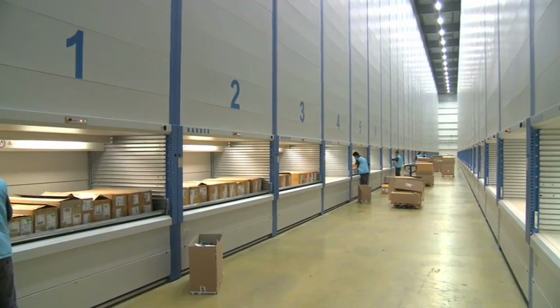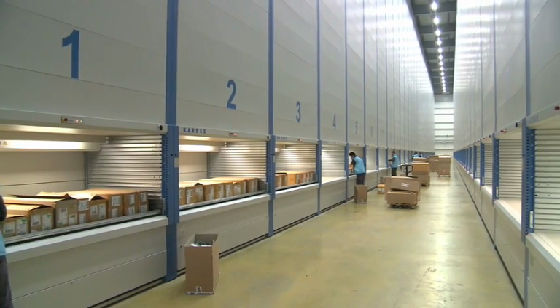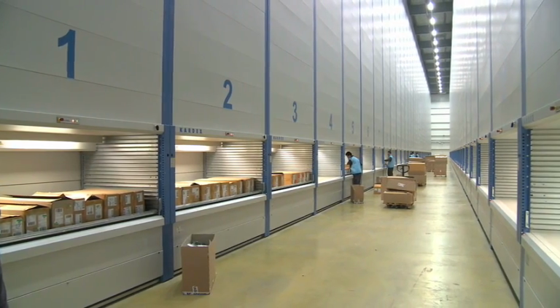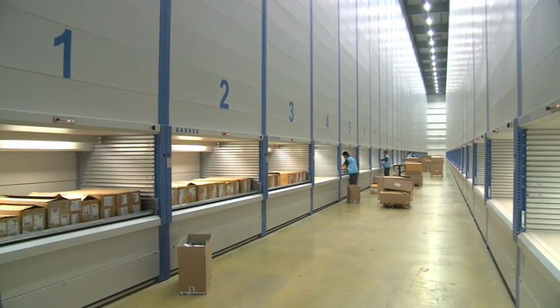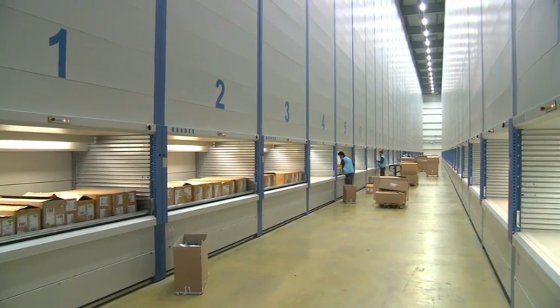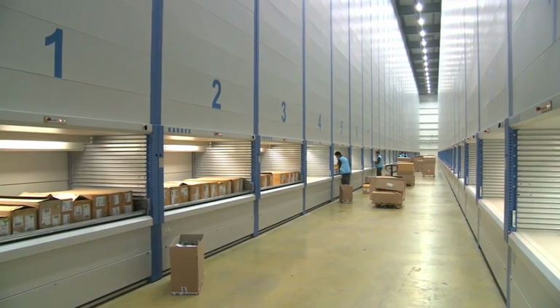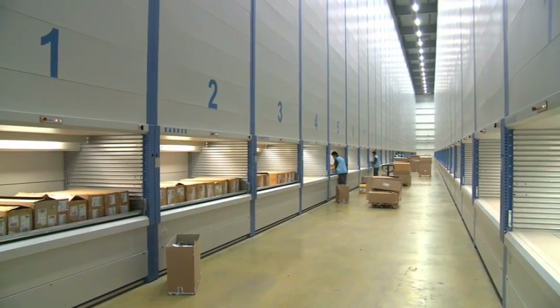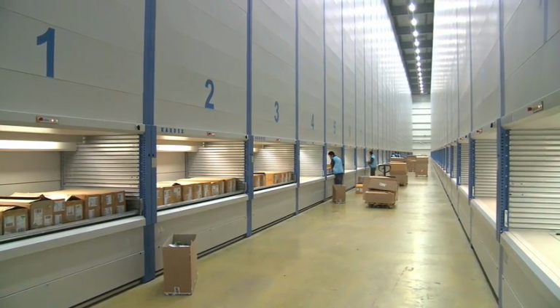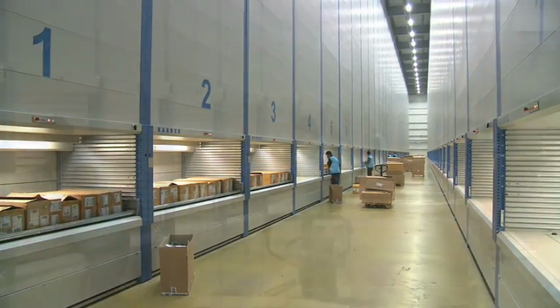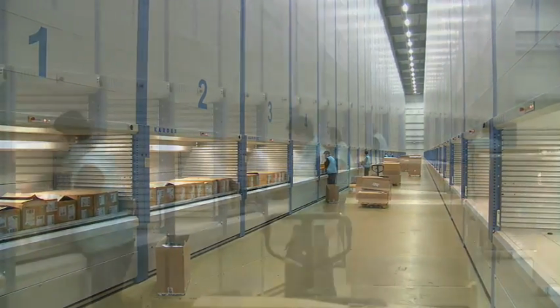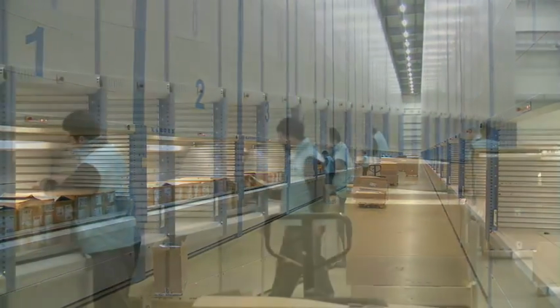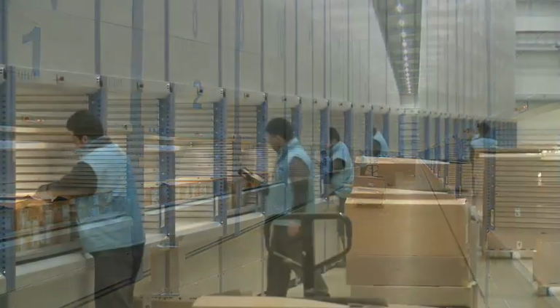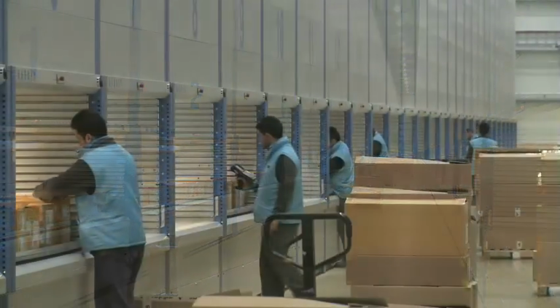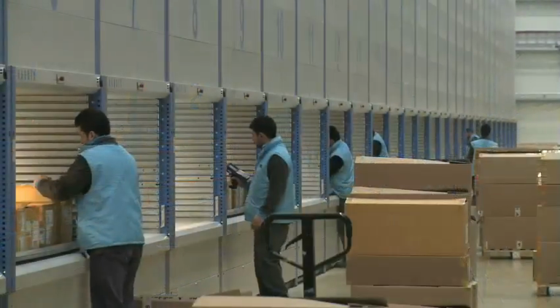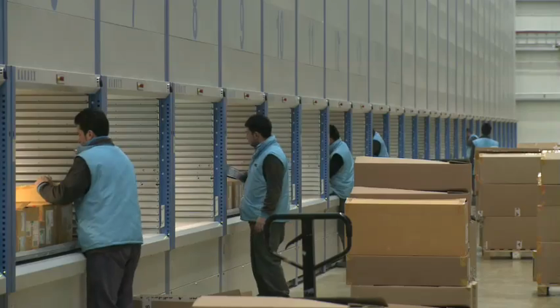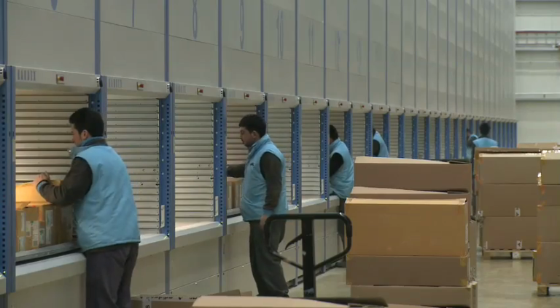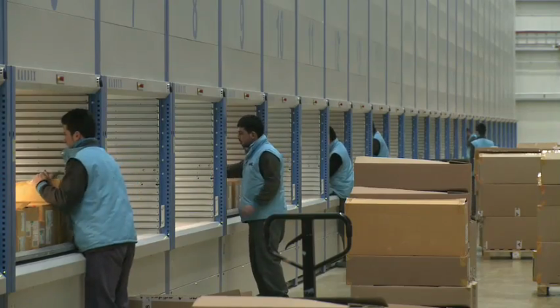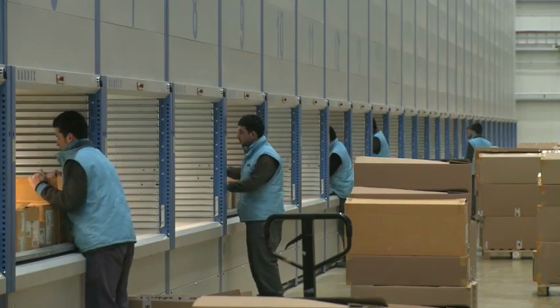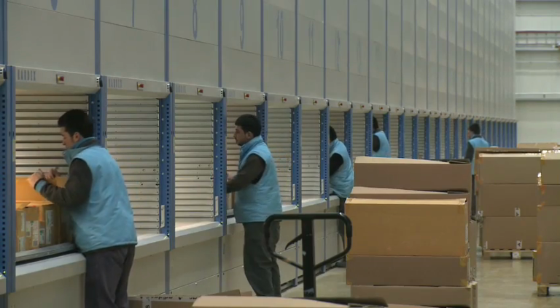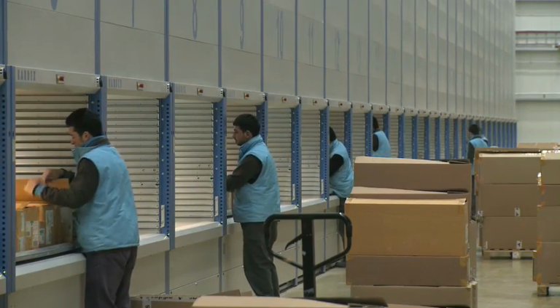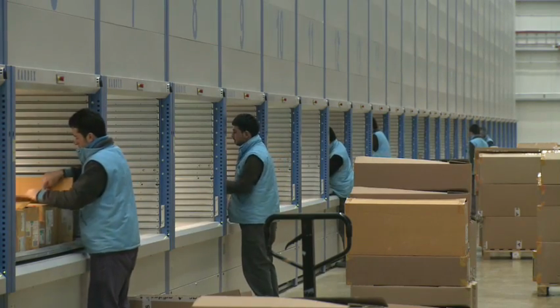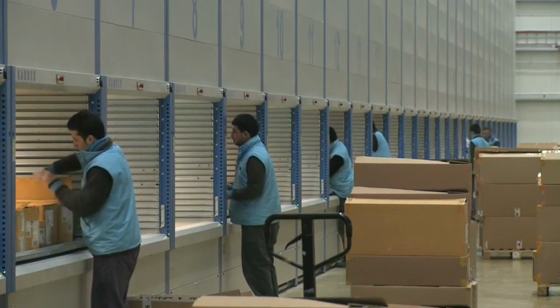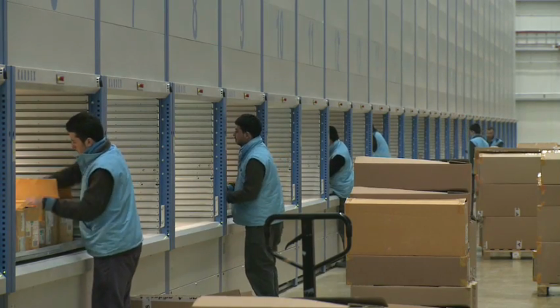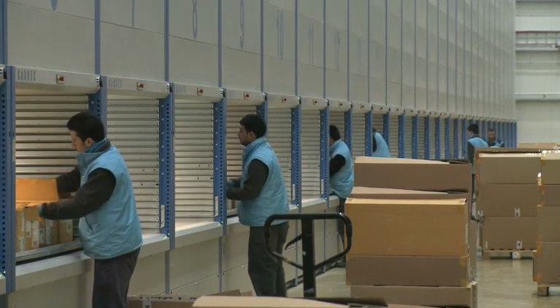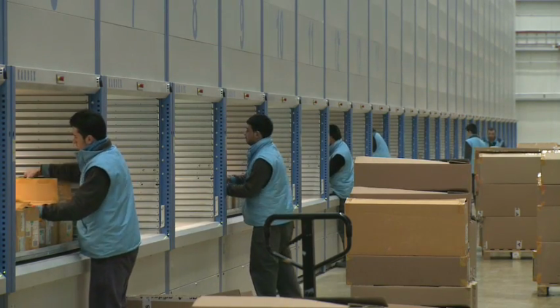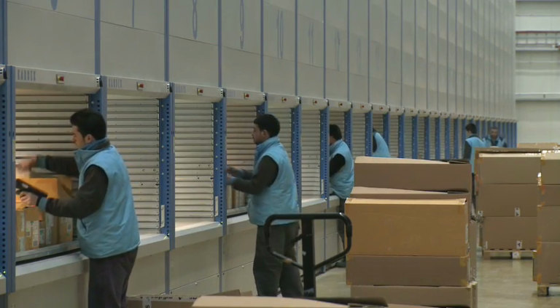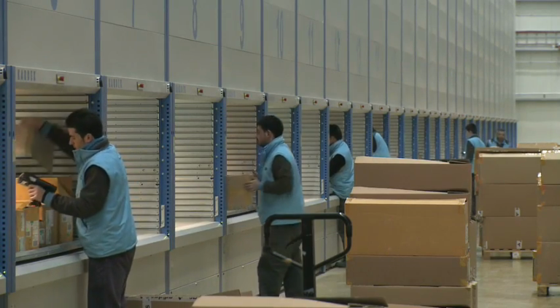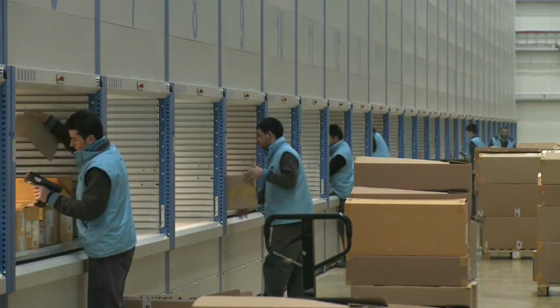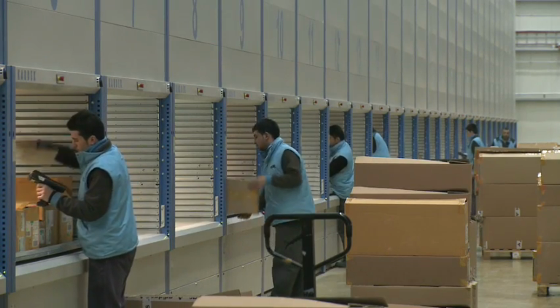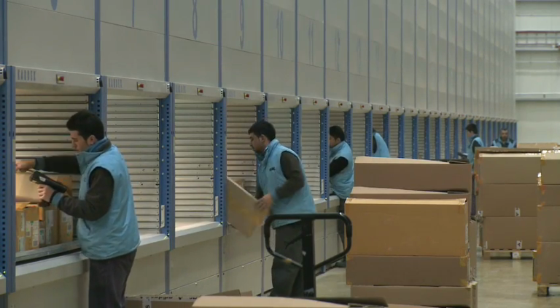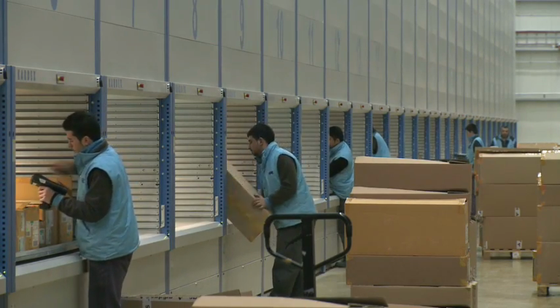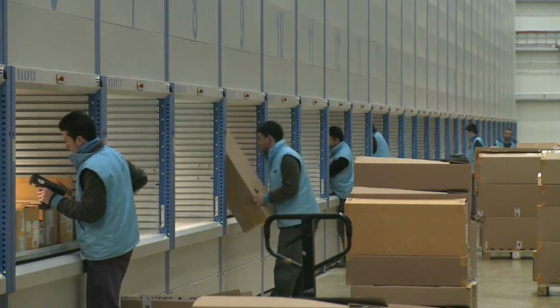Employees started to pick more than before with less physical movement. For this reason, they are more motivated.